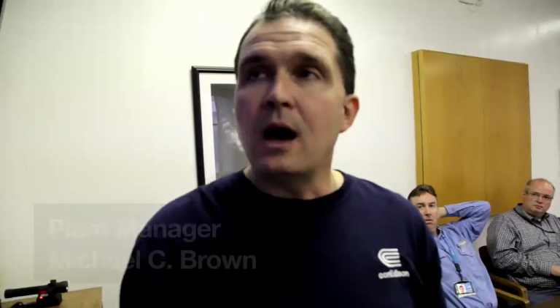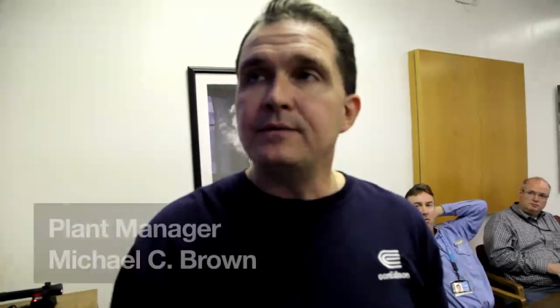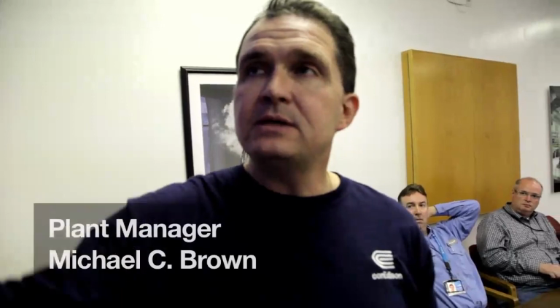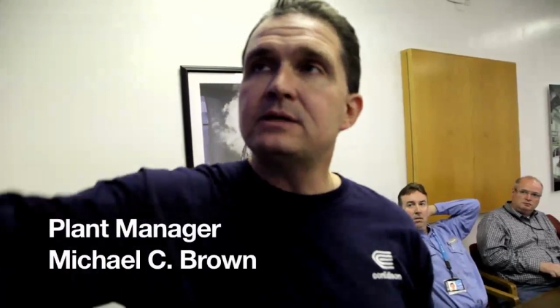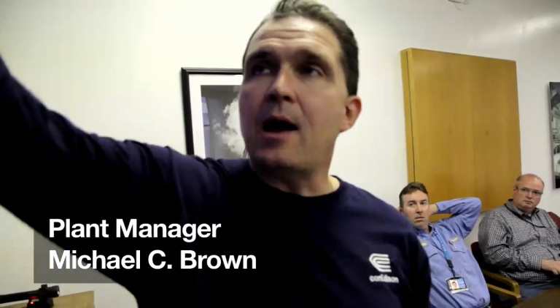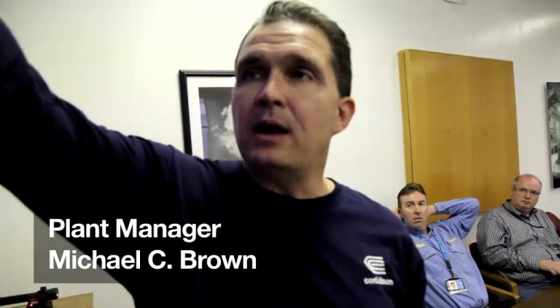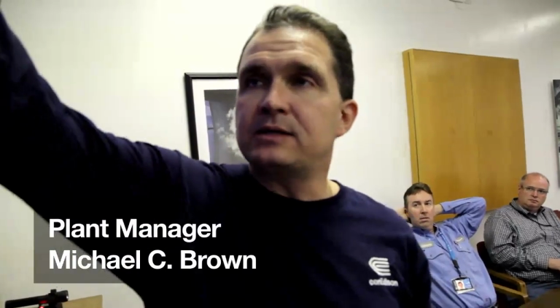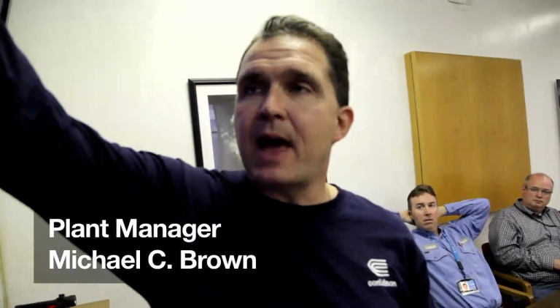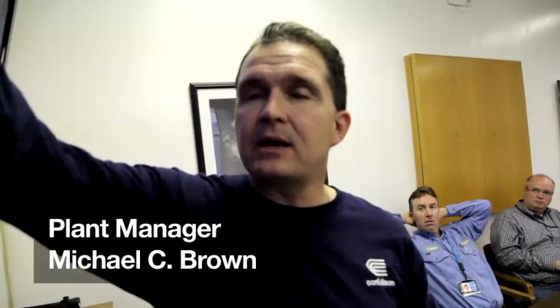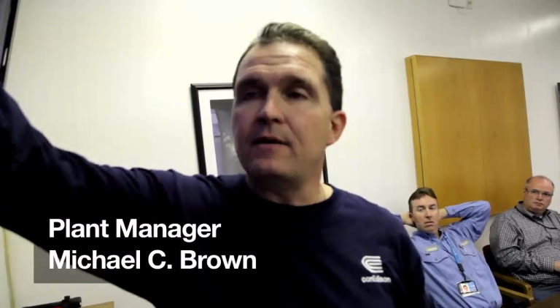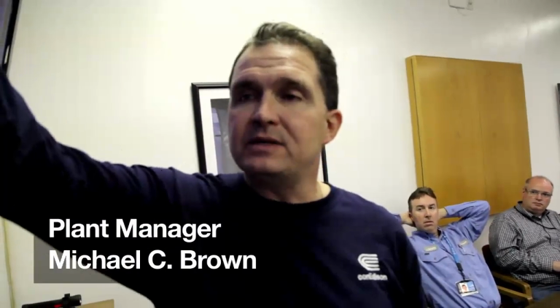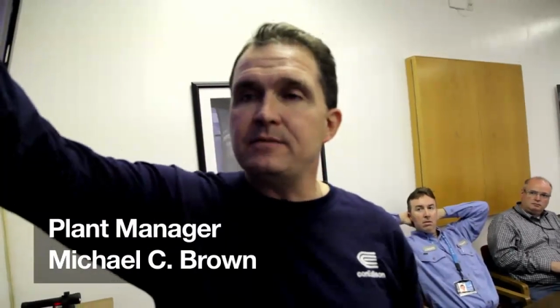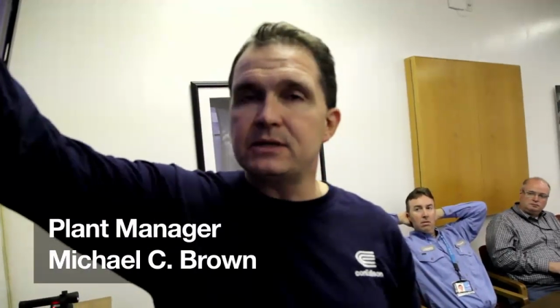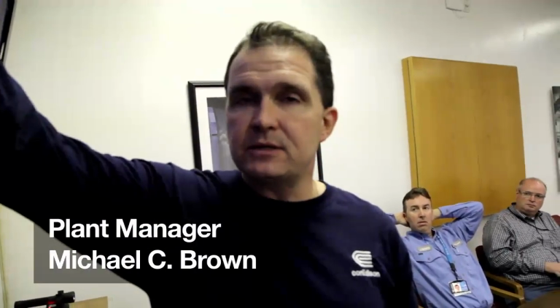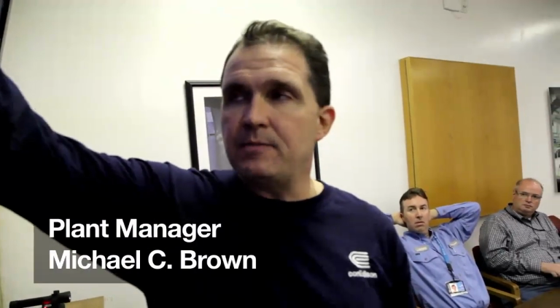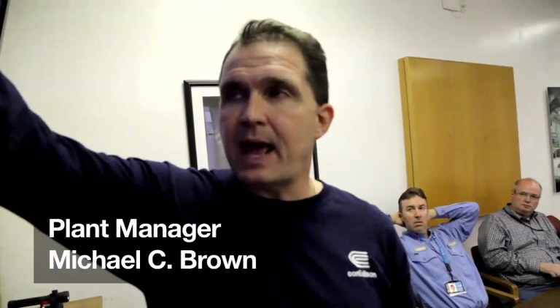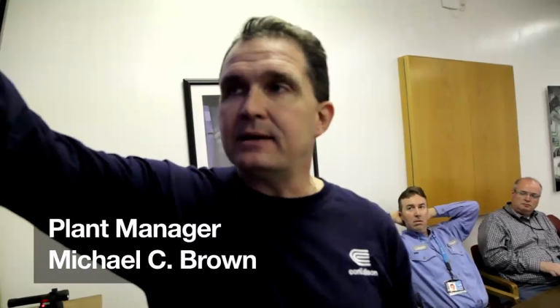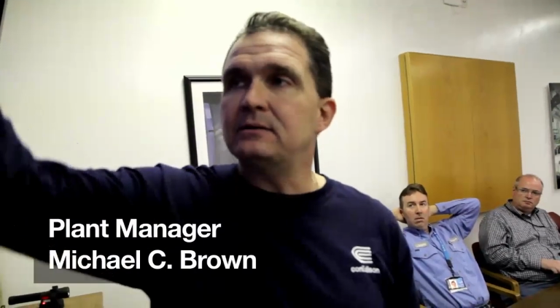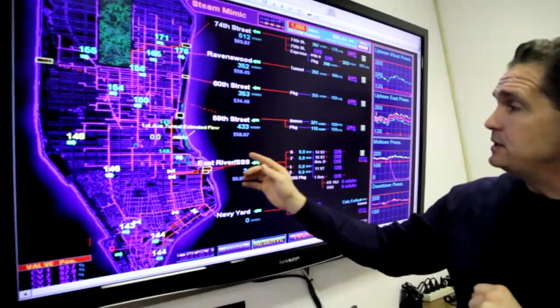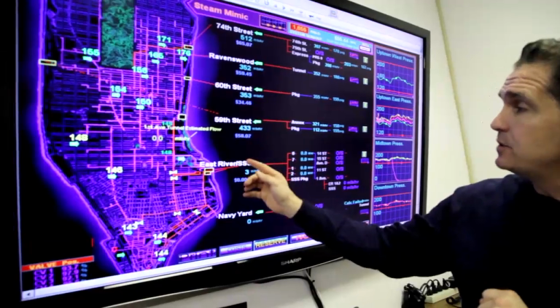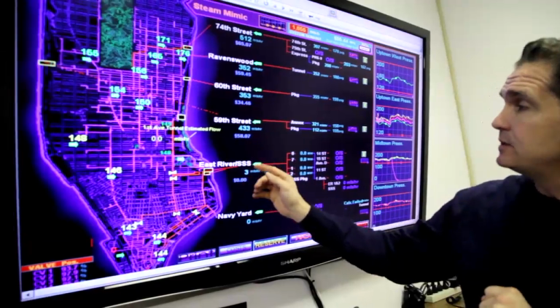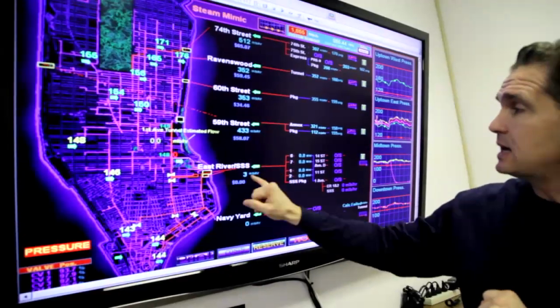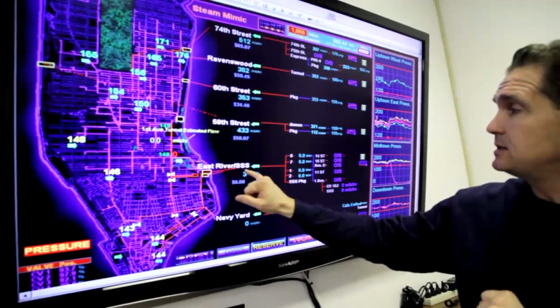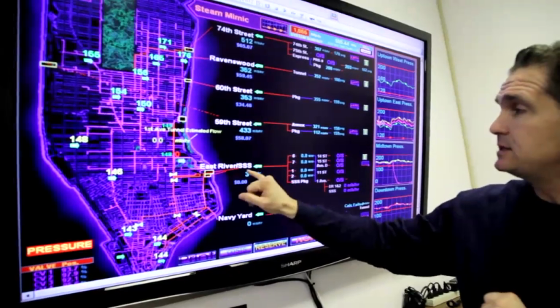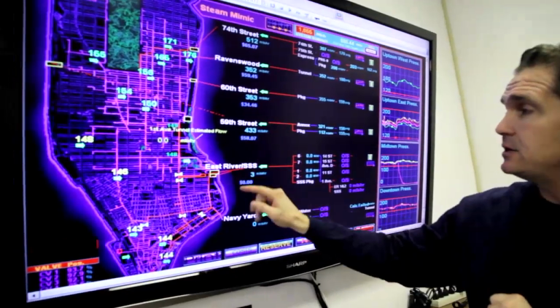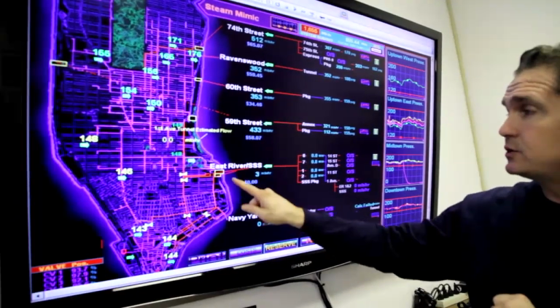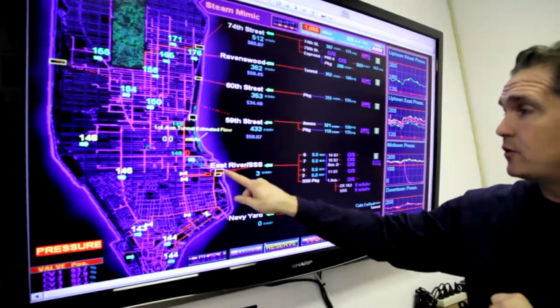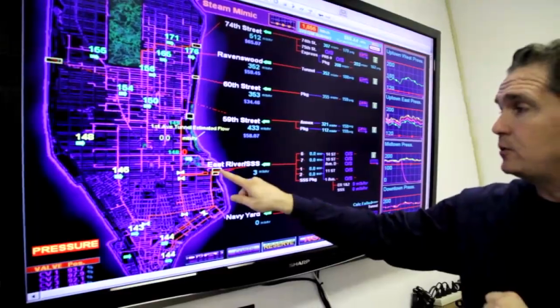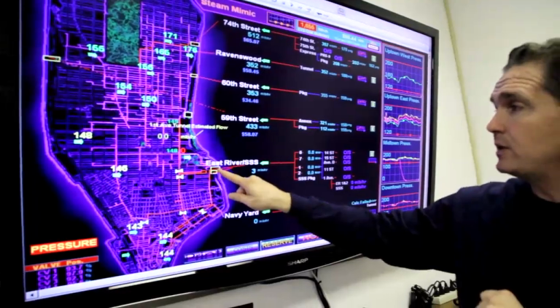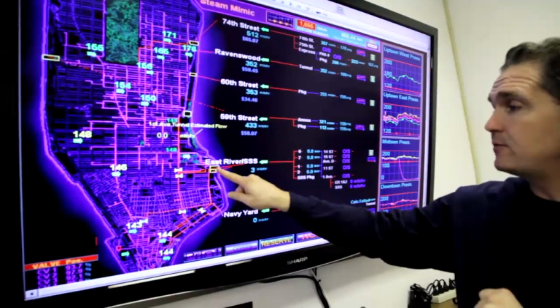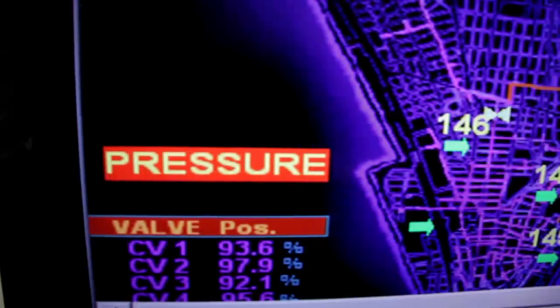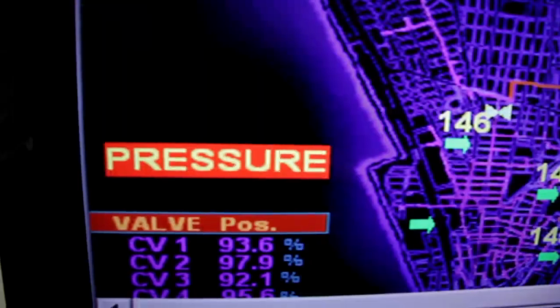This is a schematic of the steam system in Manhattan. East River South Steam Station is currently where we're at right now.